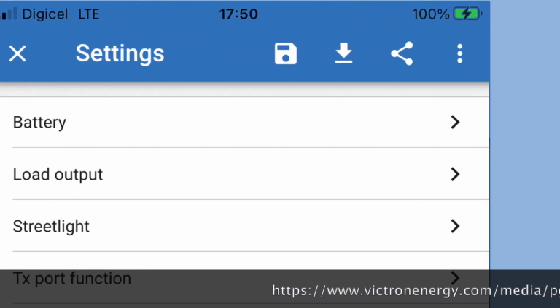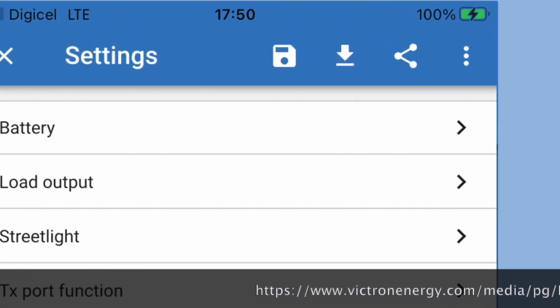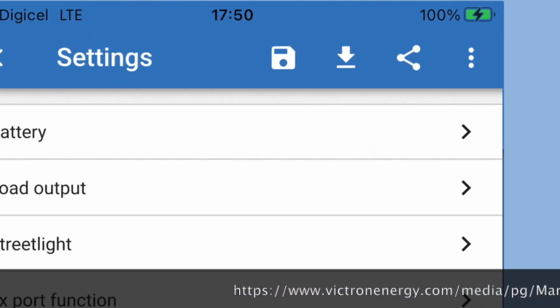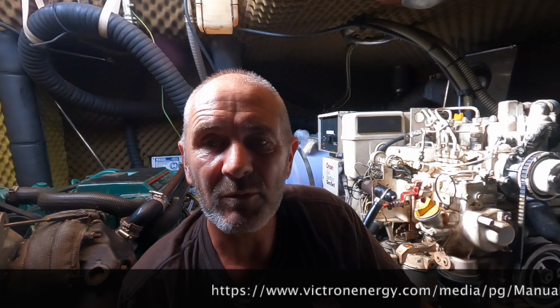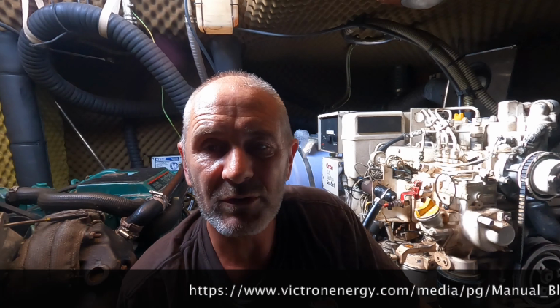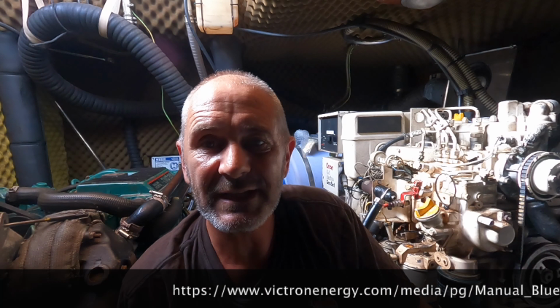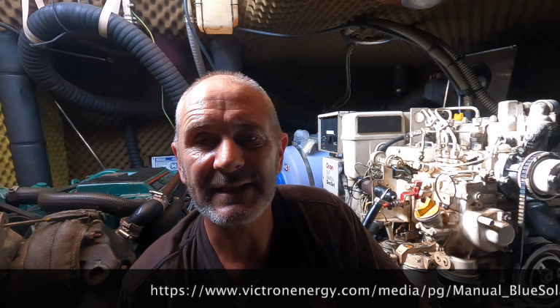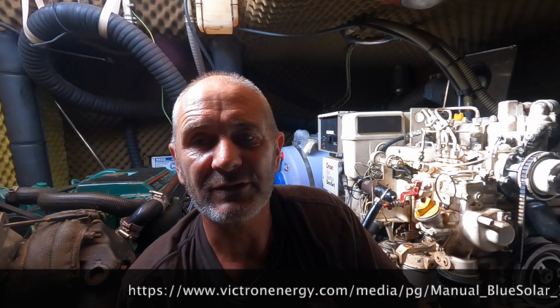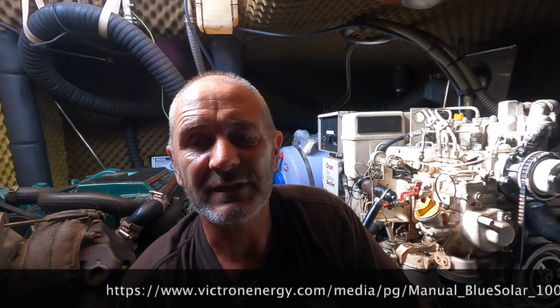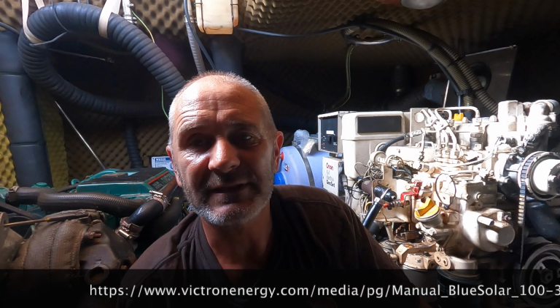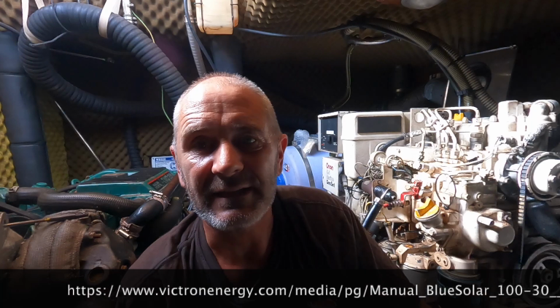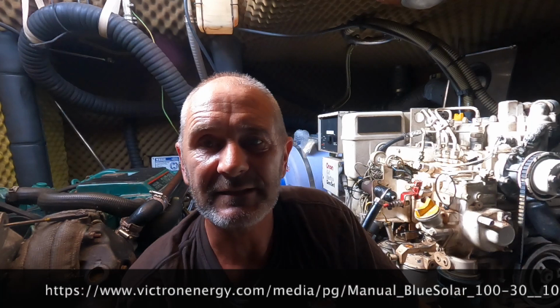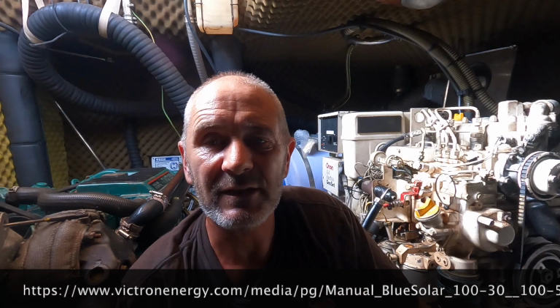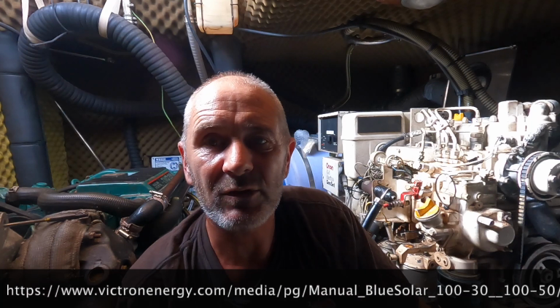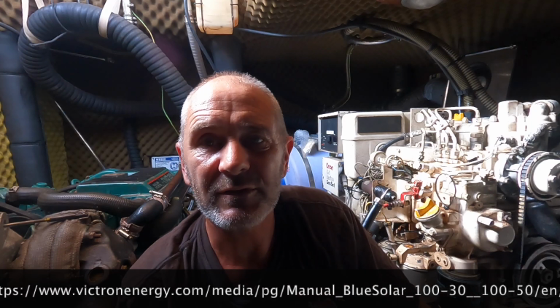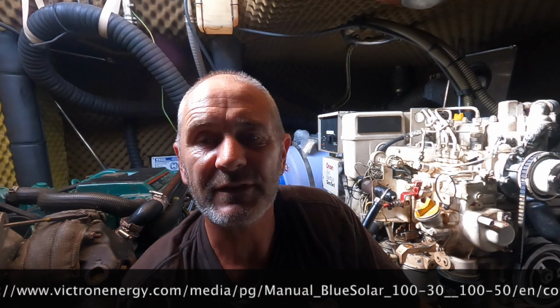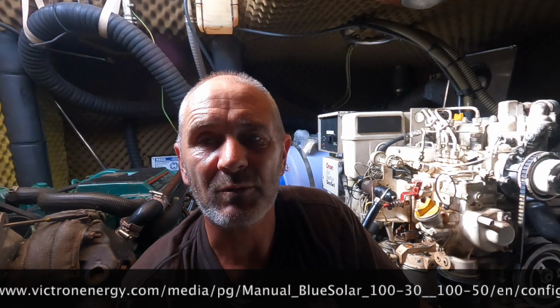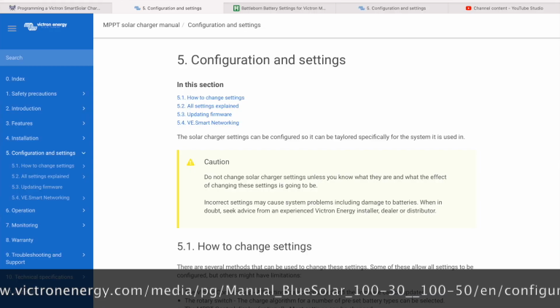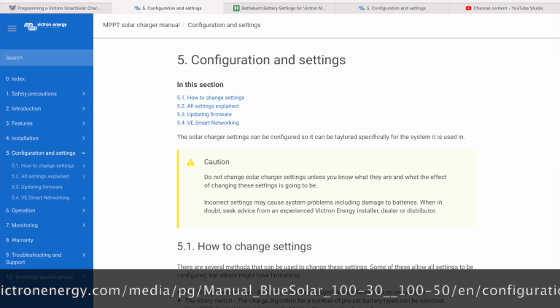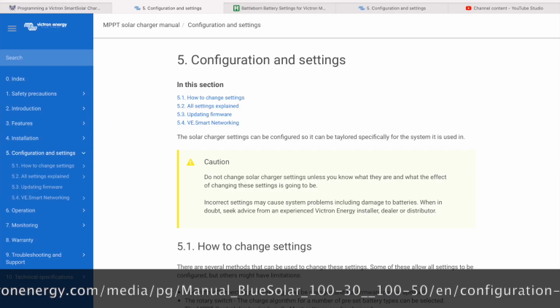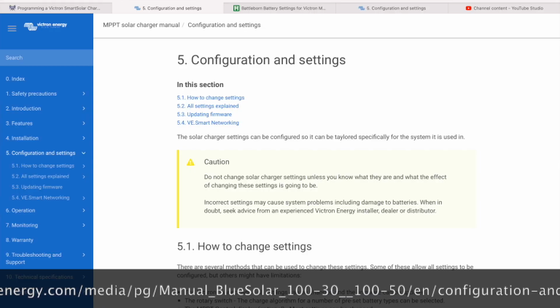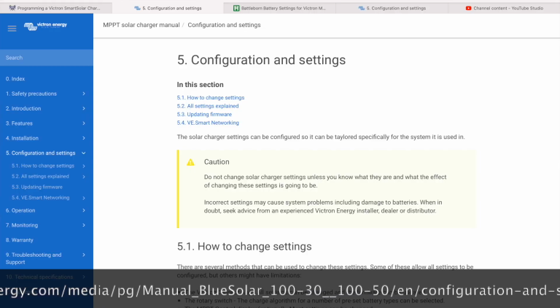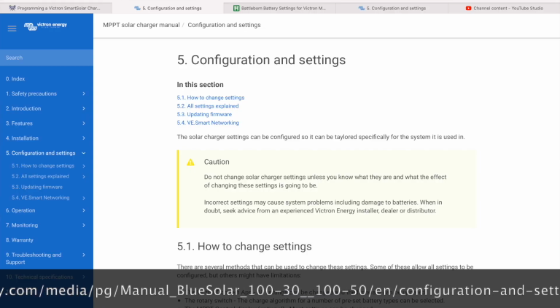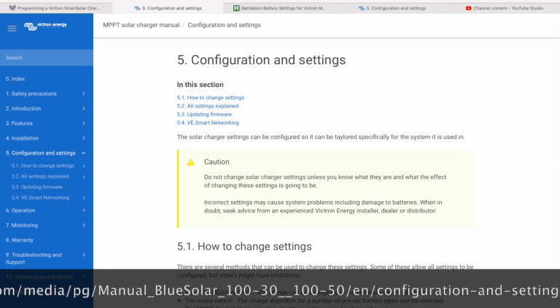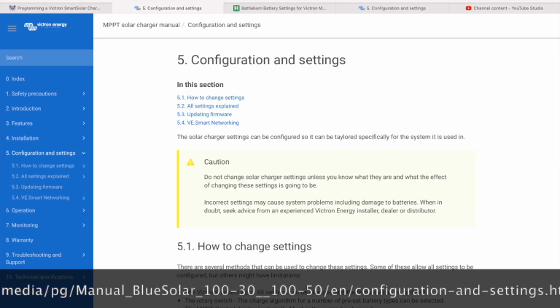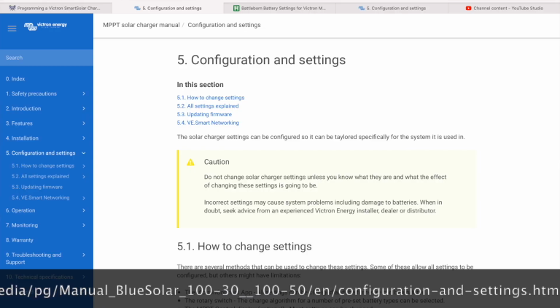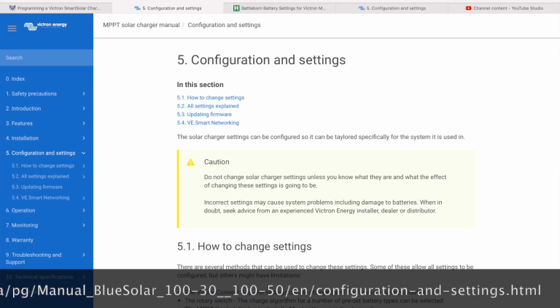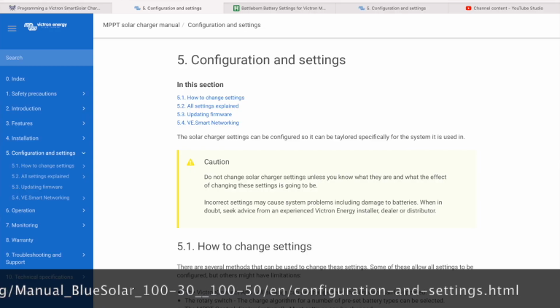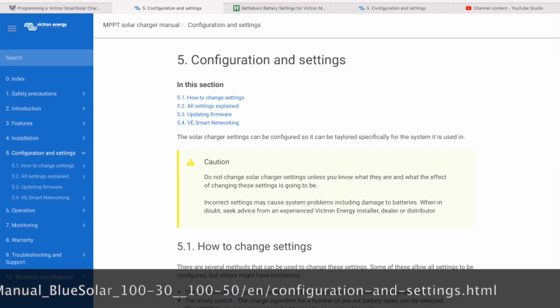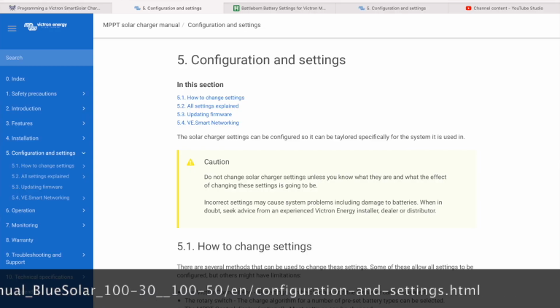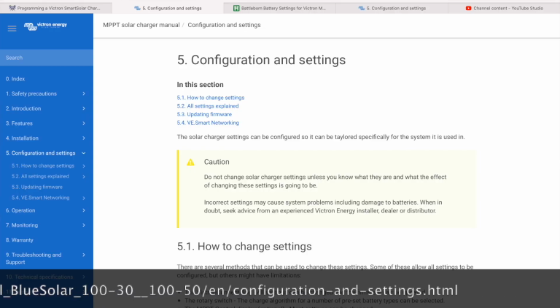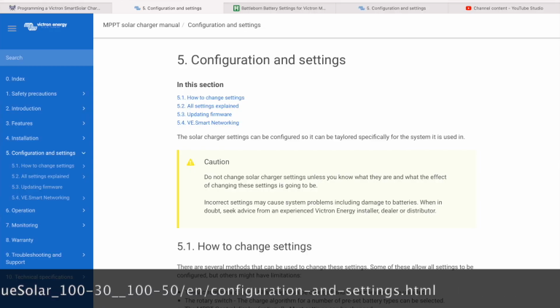If you want to know more details on these settings, then go to the Victron website, which has them all categorised individually.